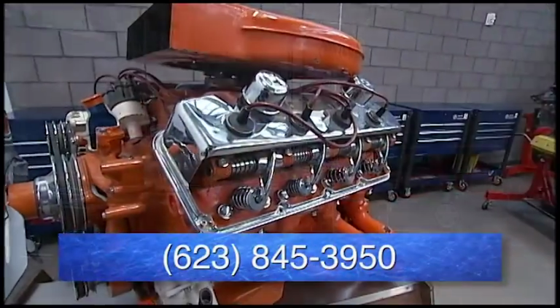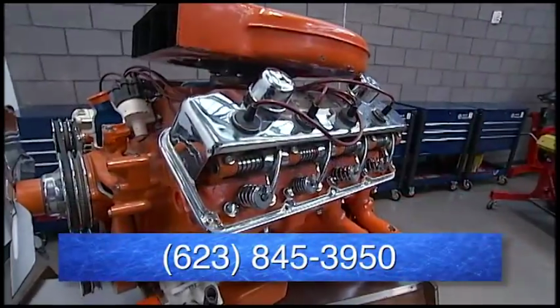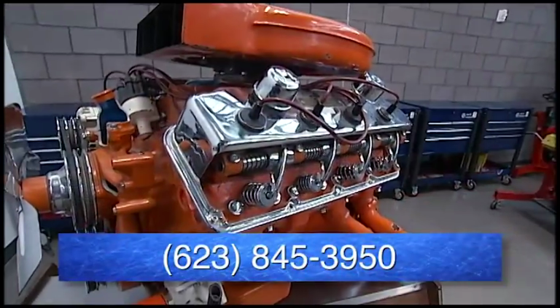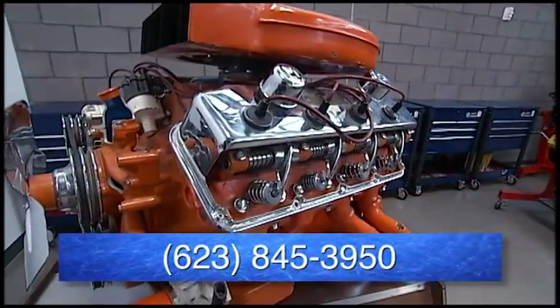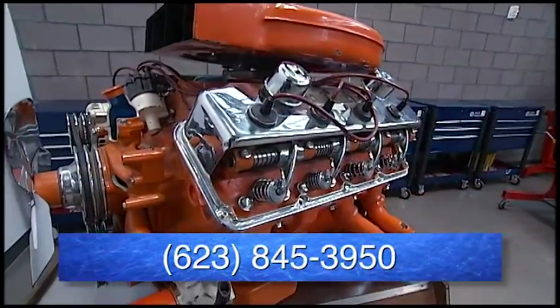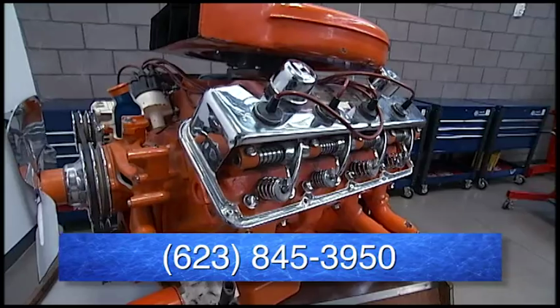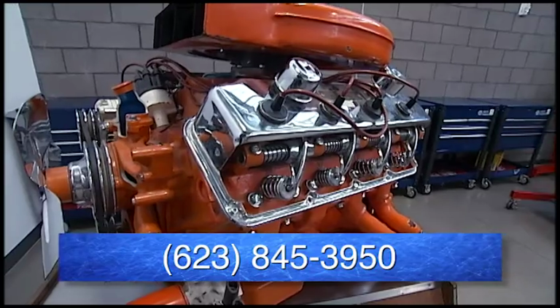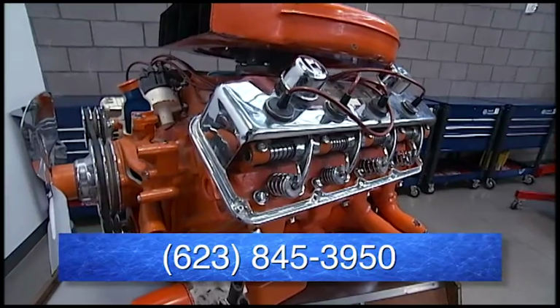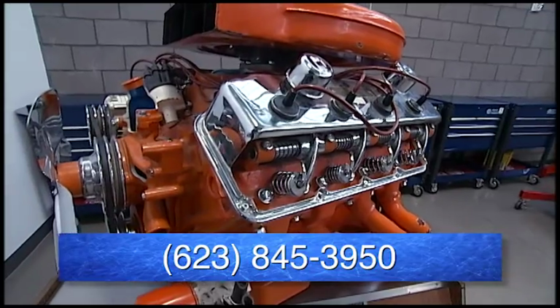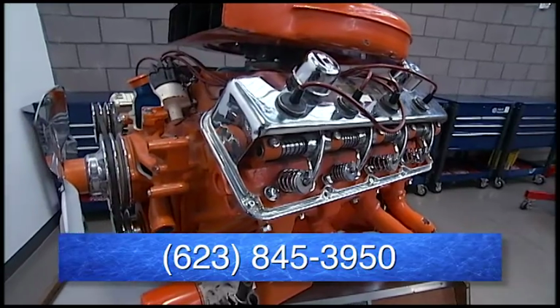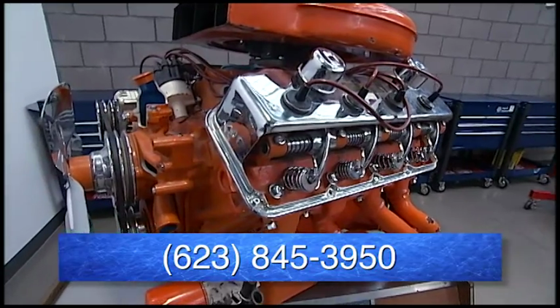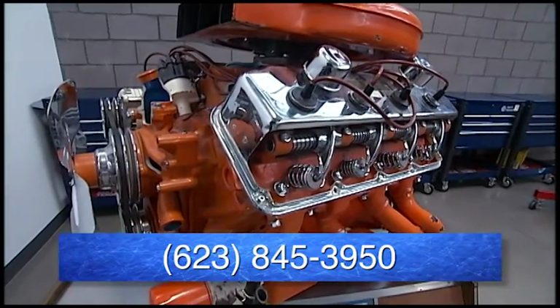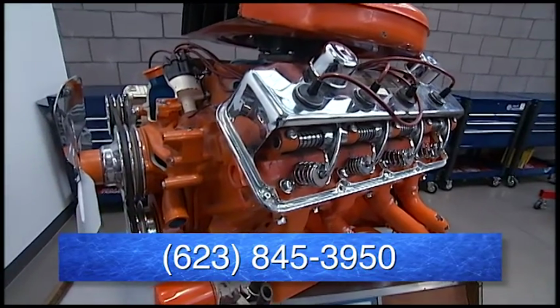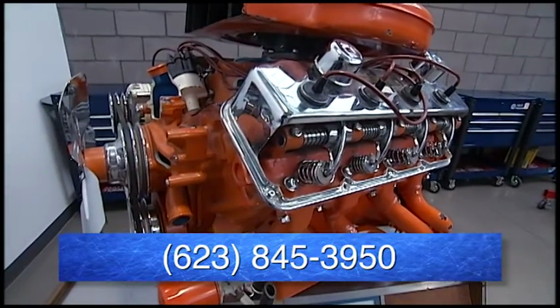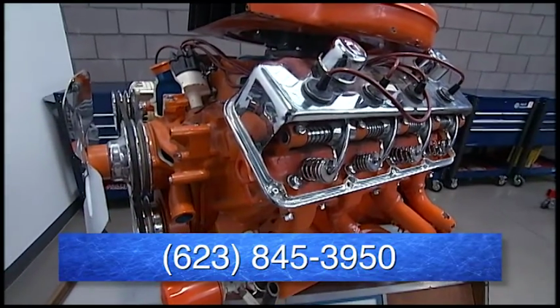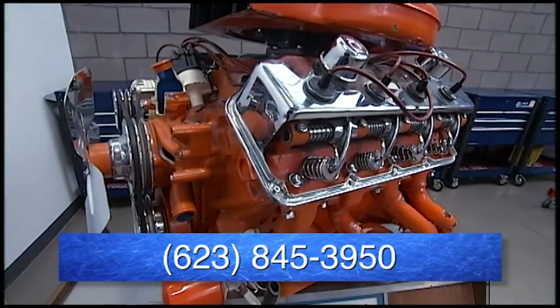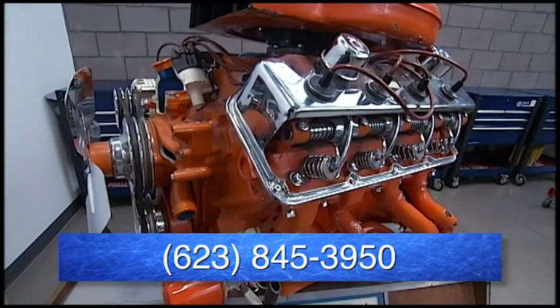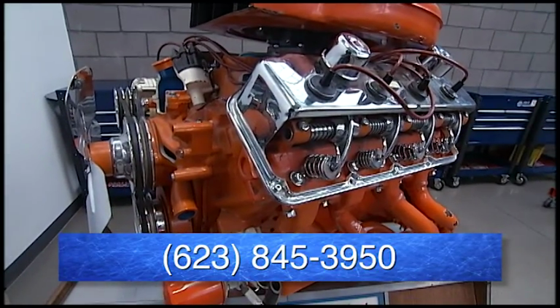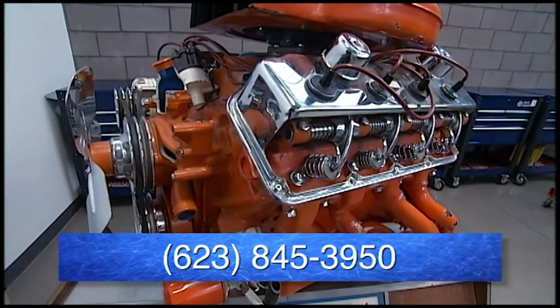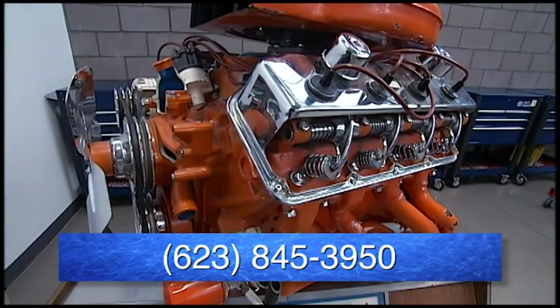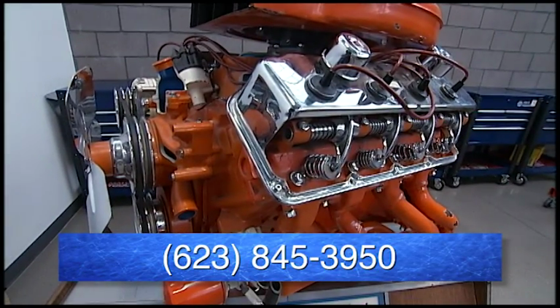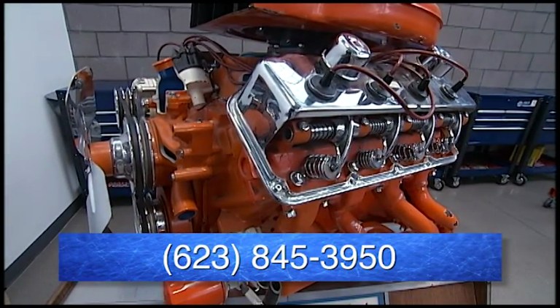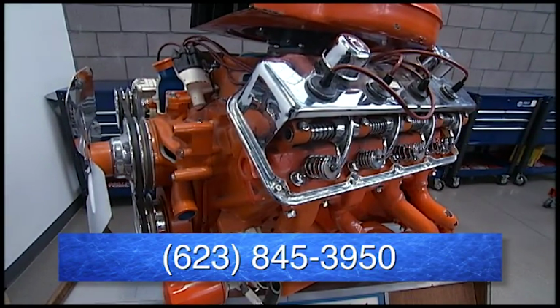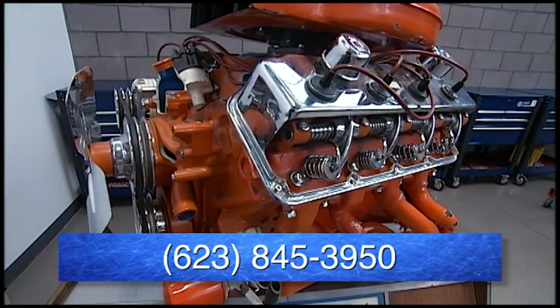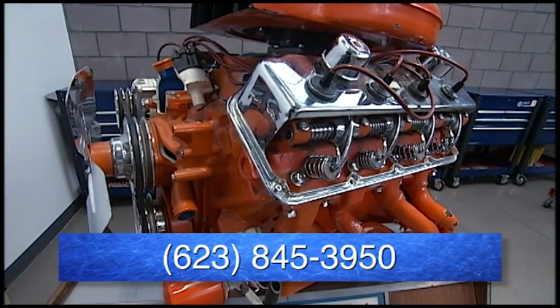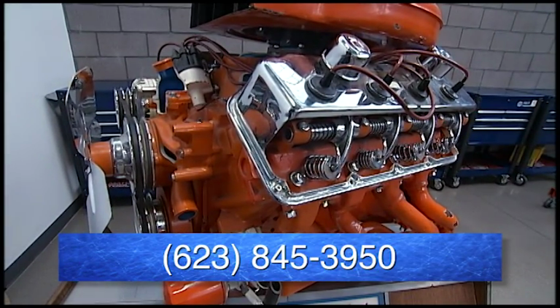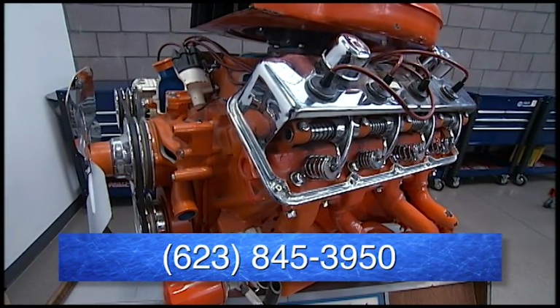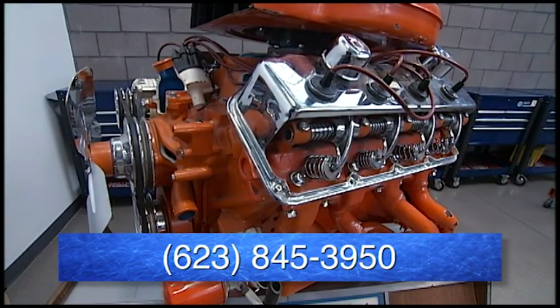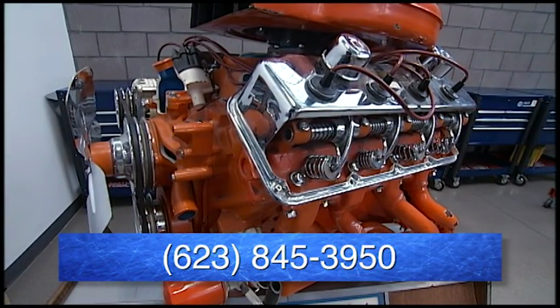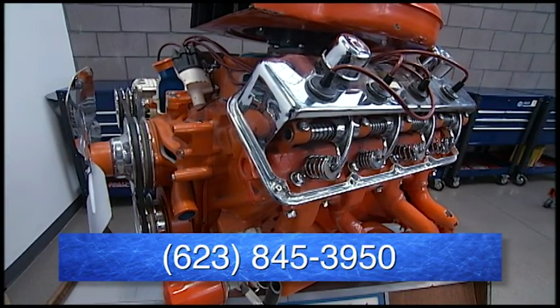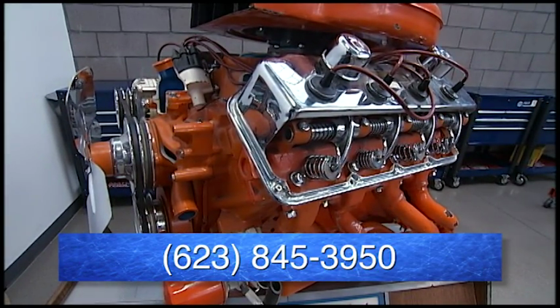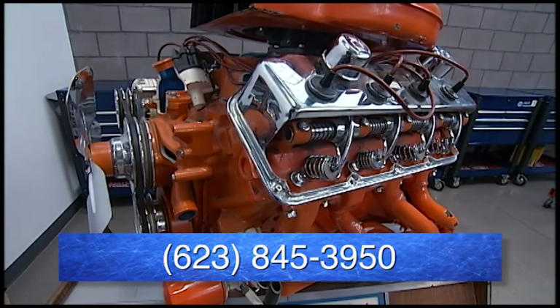For more information, you can call the school at 623-845-3950.